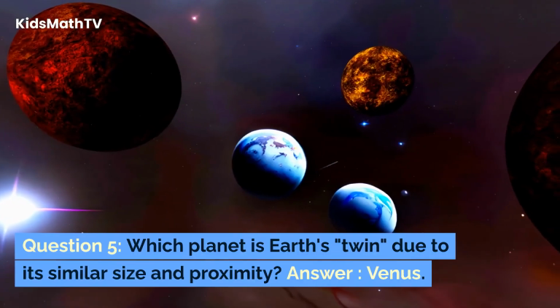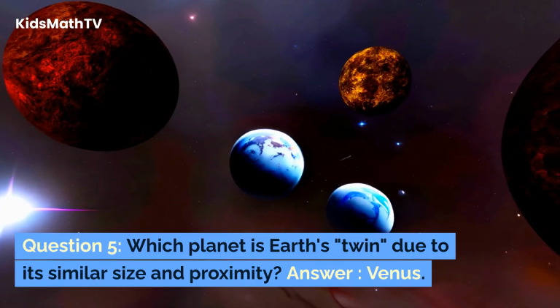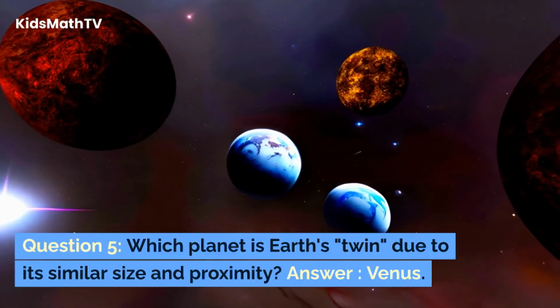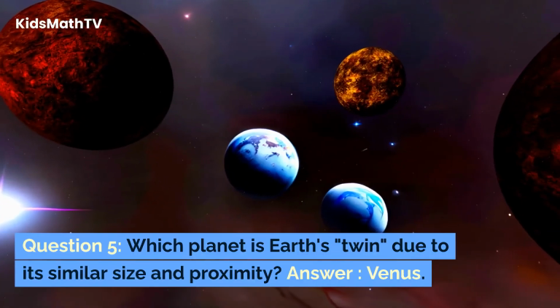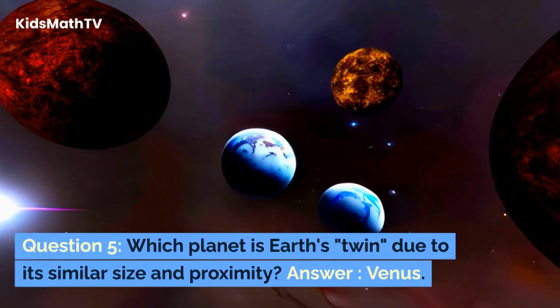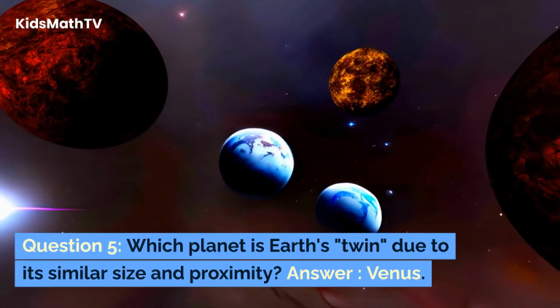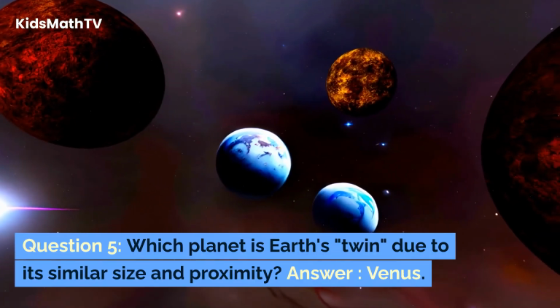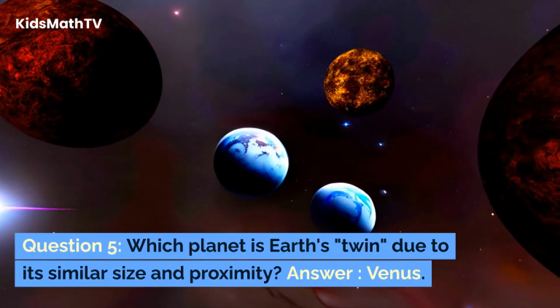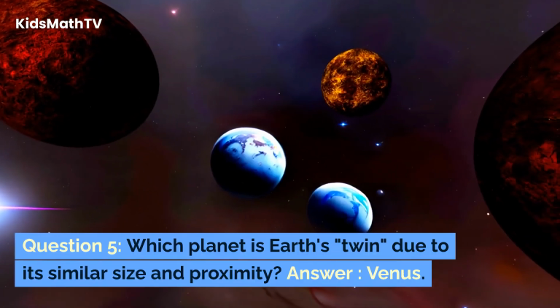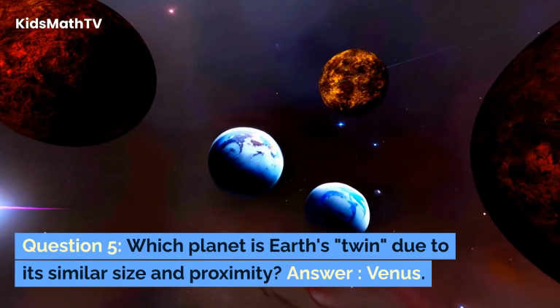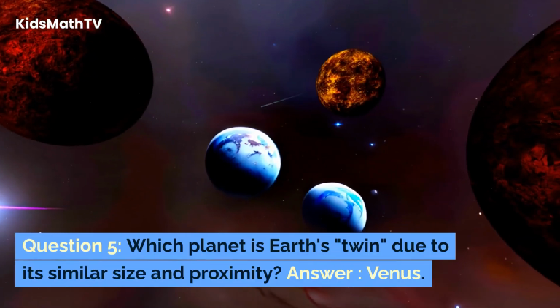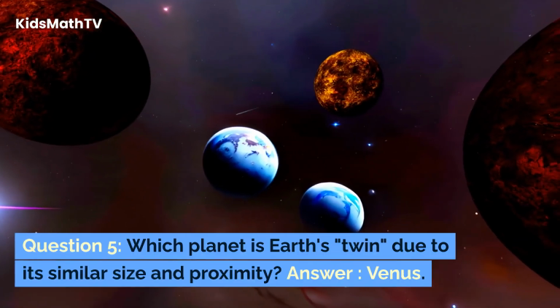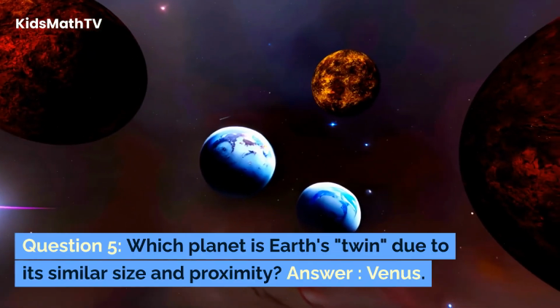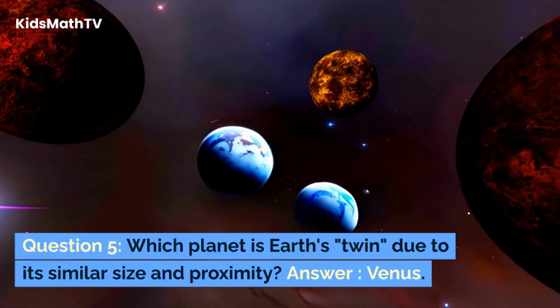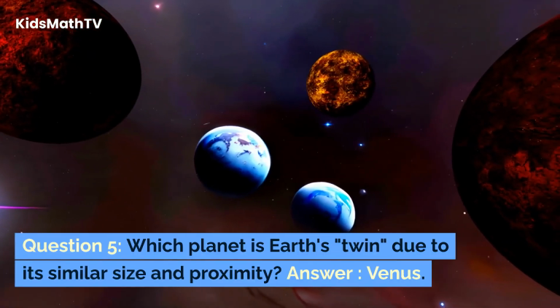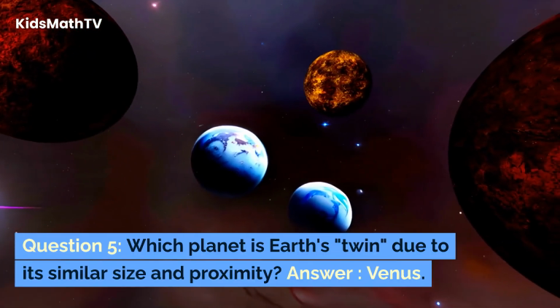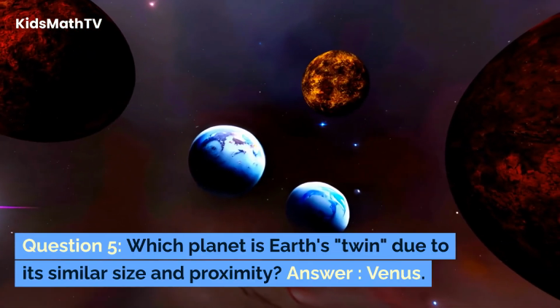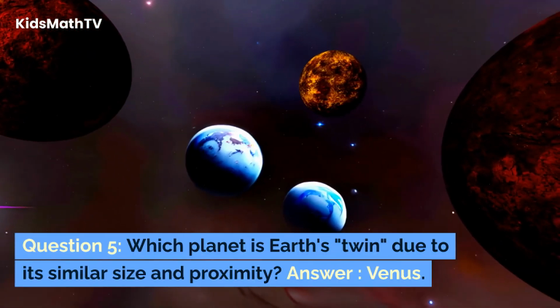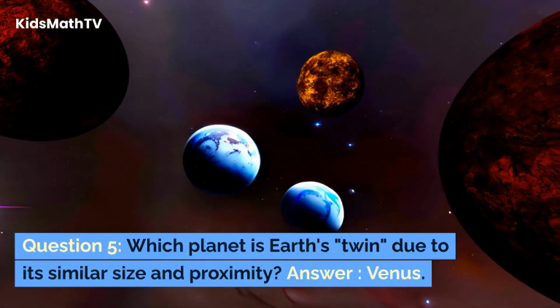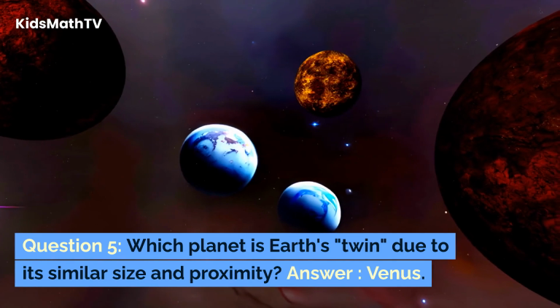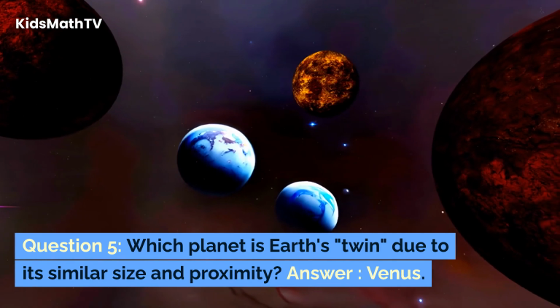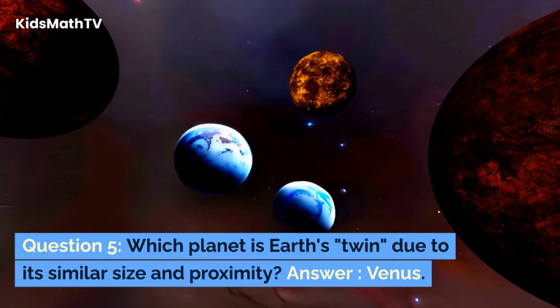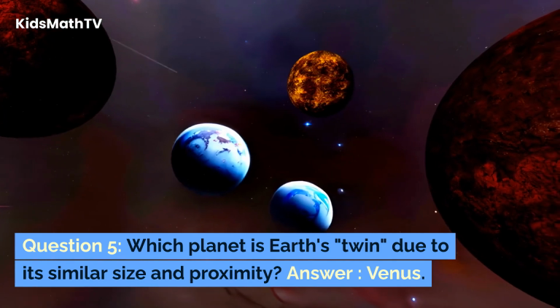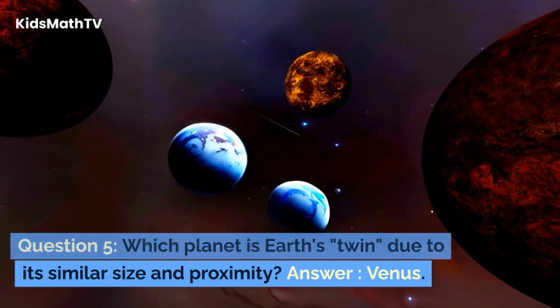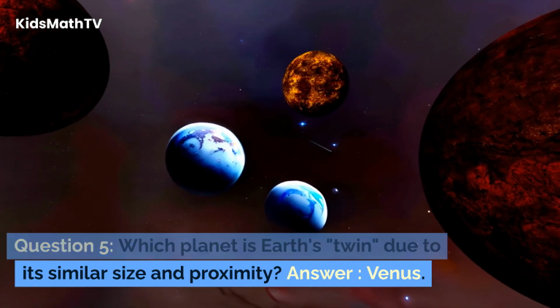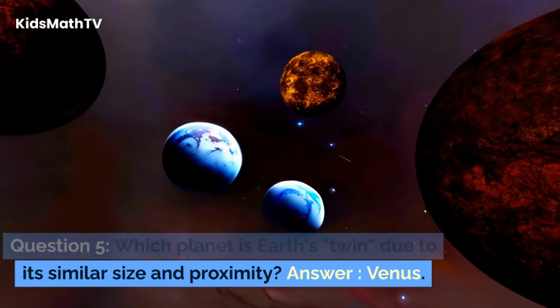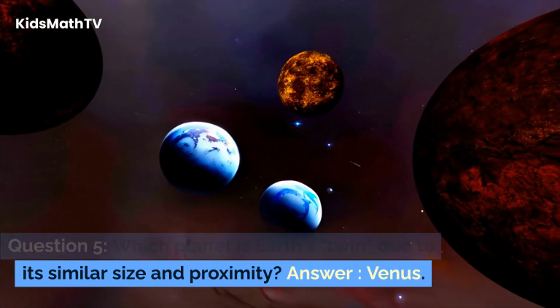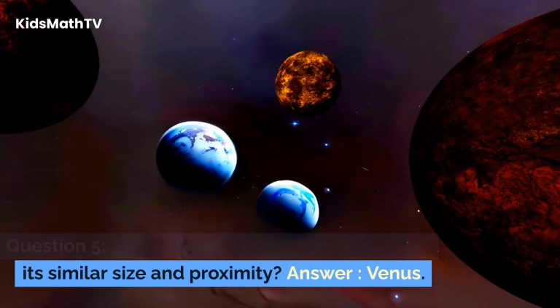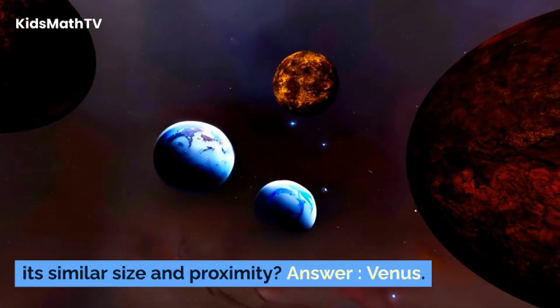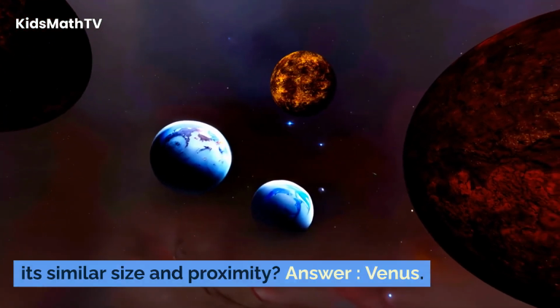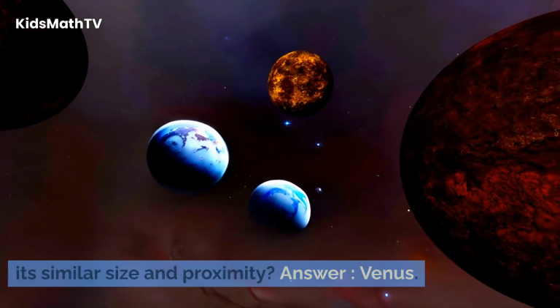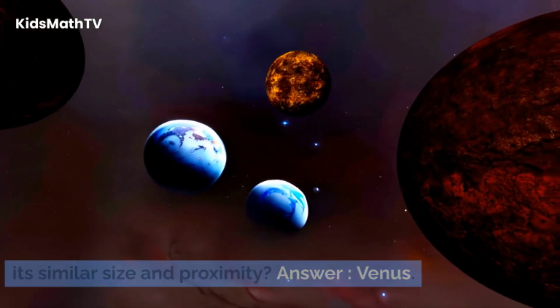Question 5. Which planet is Earth's twin due to its similar size and proximity? Answer: Venus.